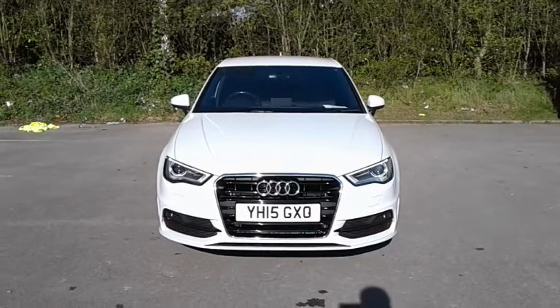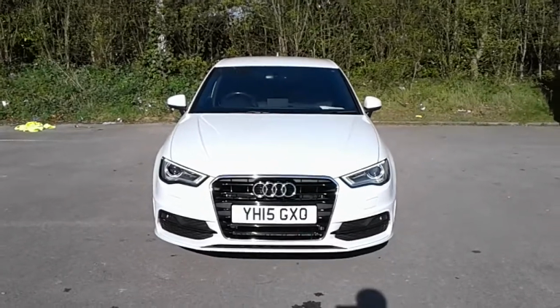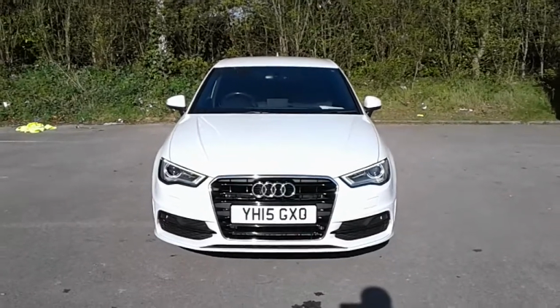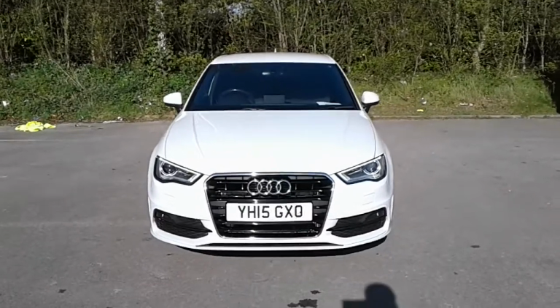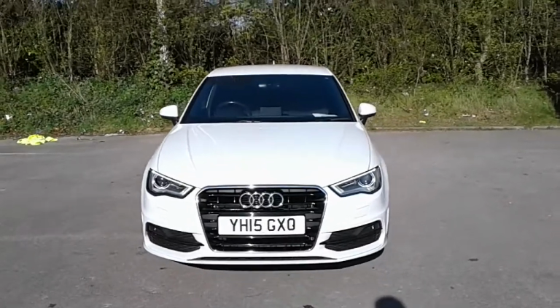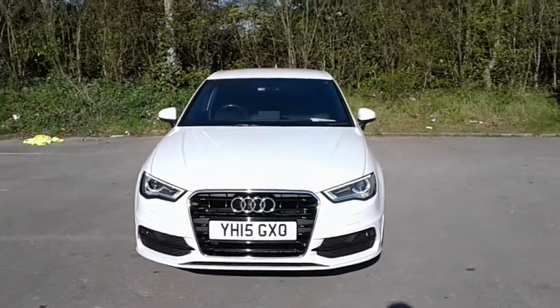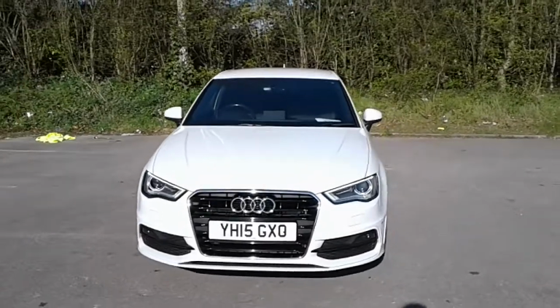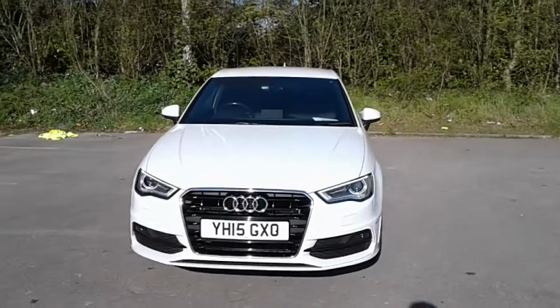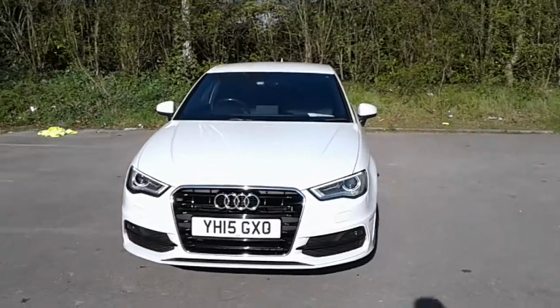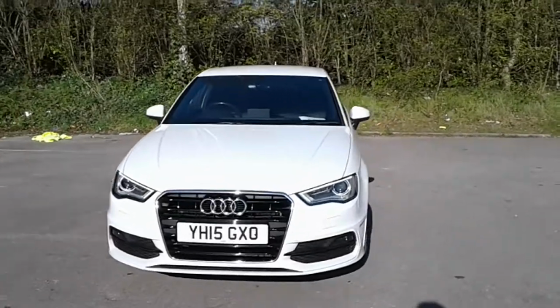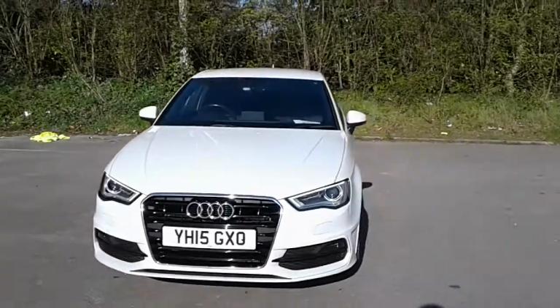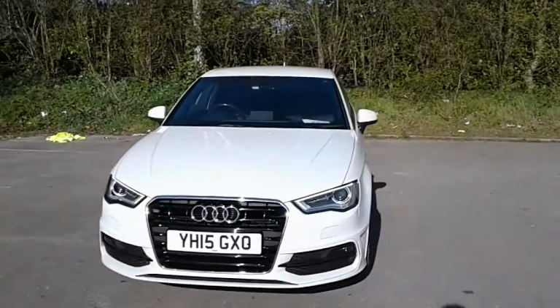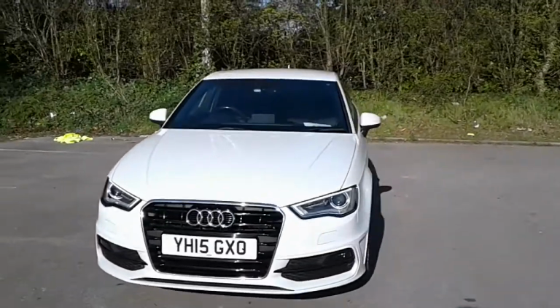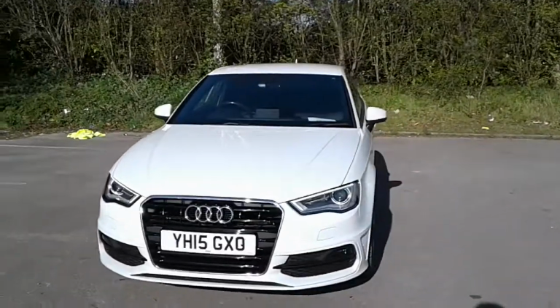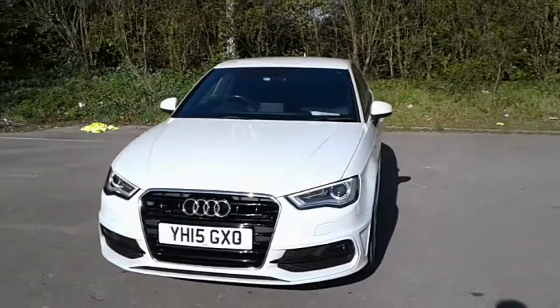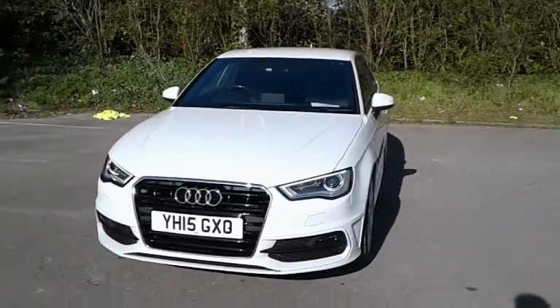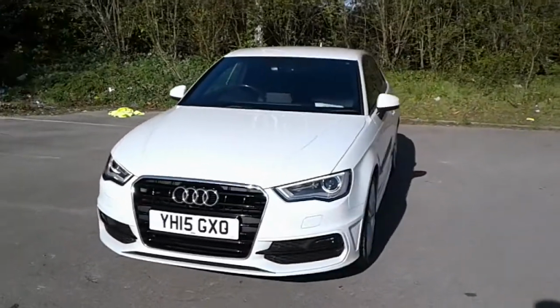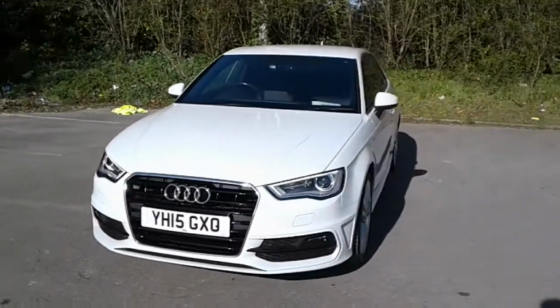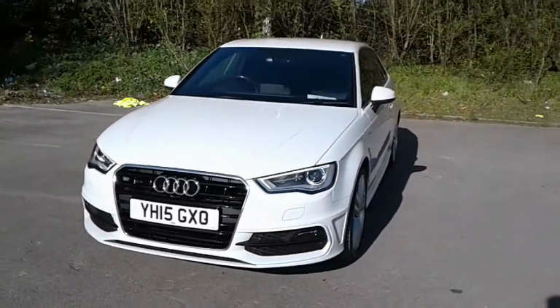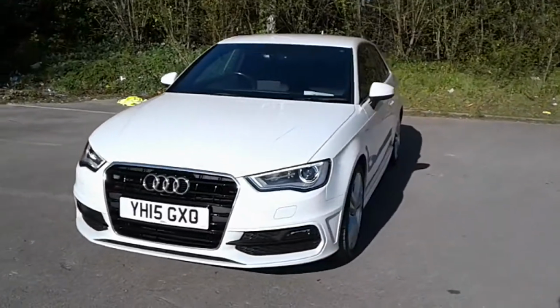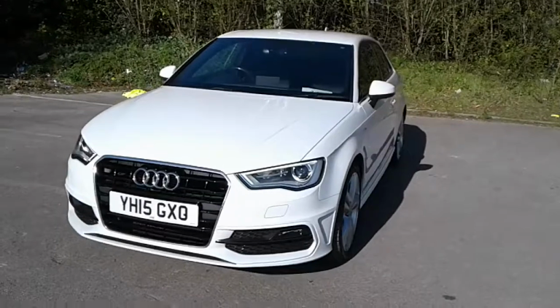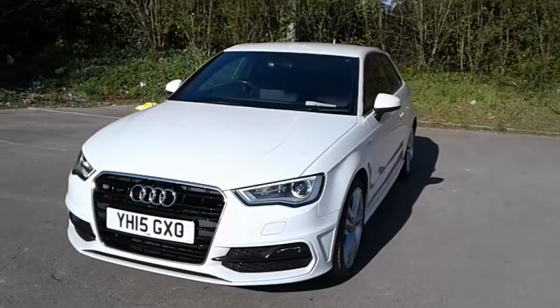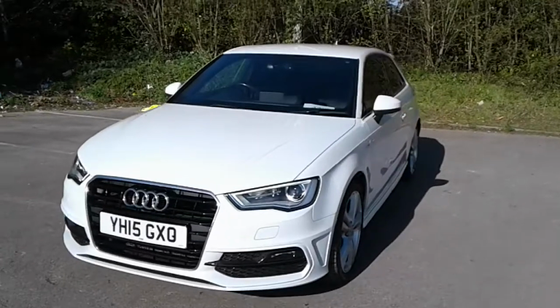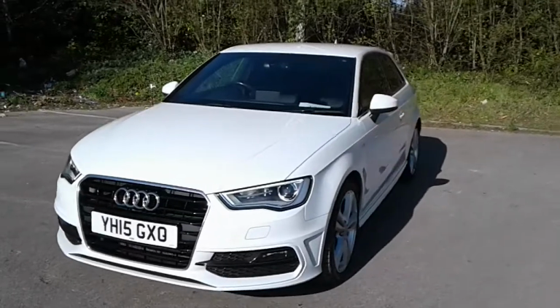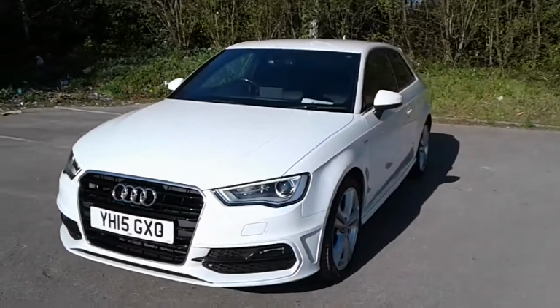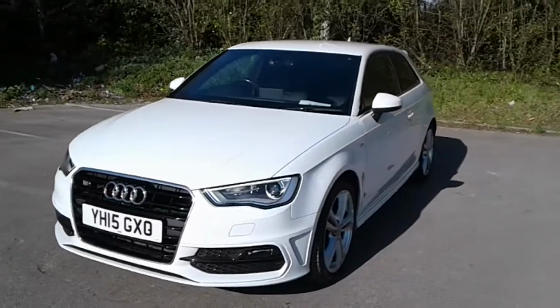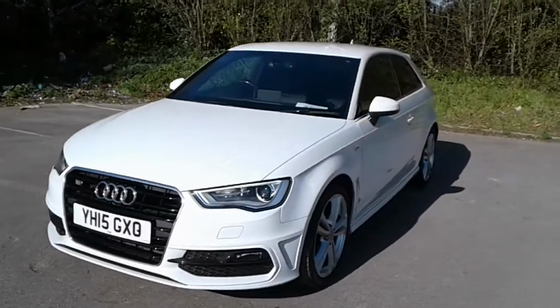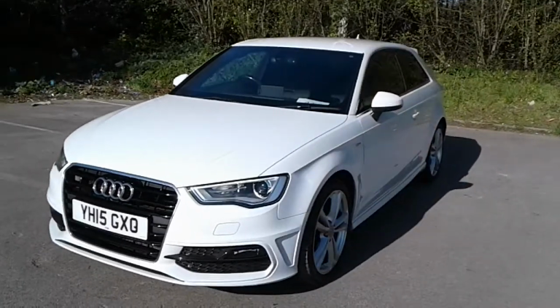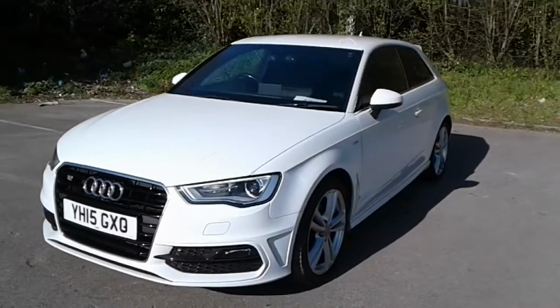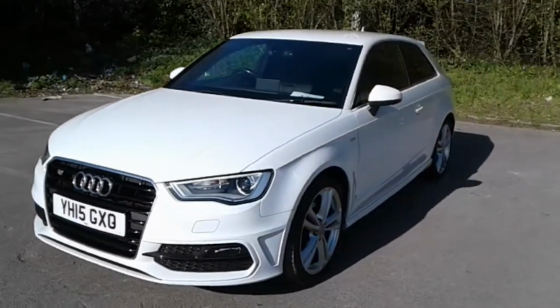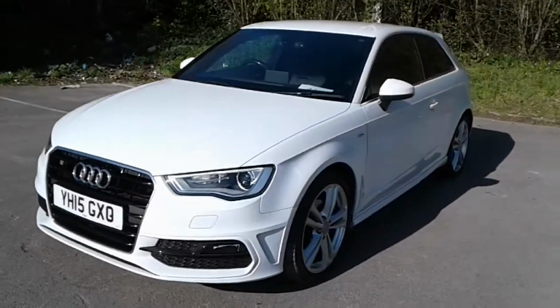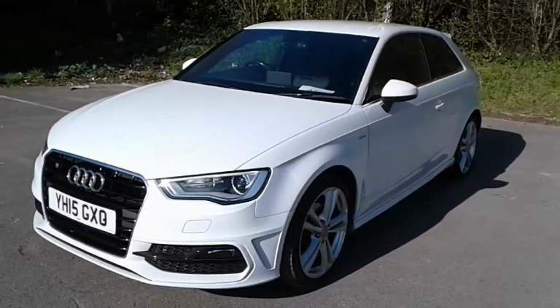Welcome to Pentagon Lincoln at Tritton Road. Here we have a 2015 Audi A3 S line.